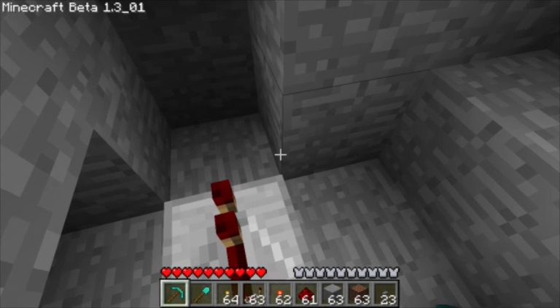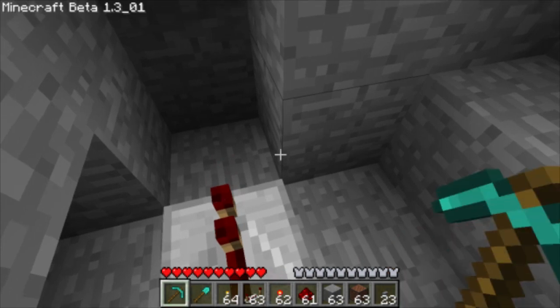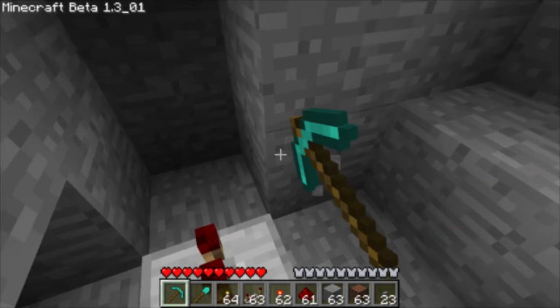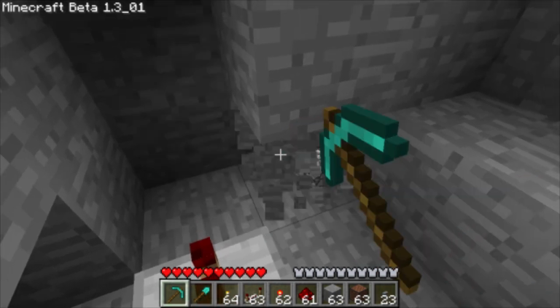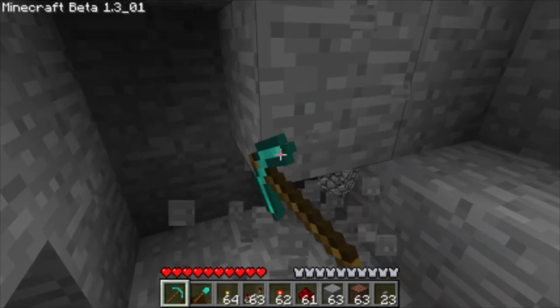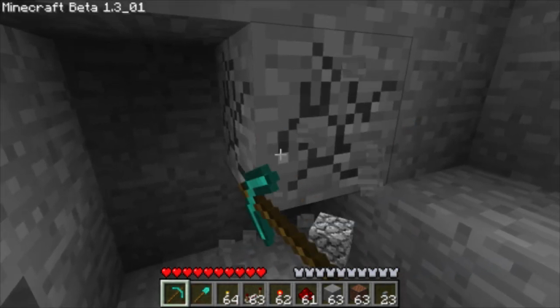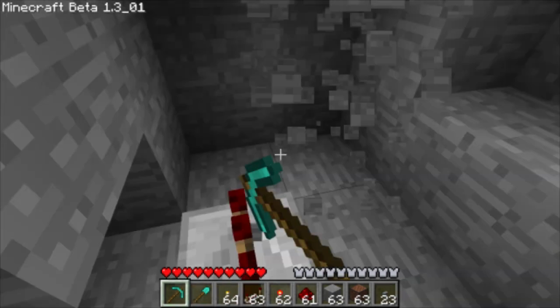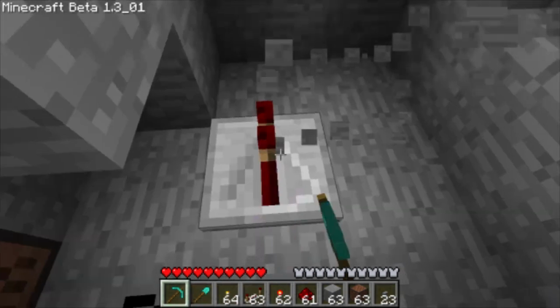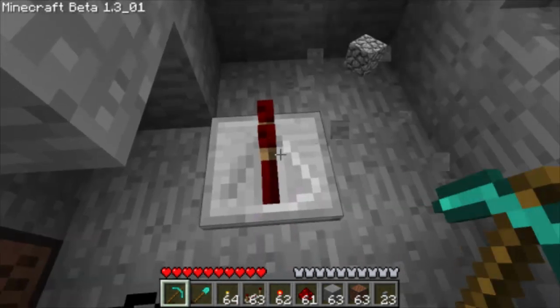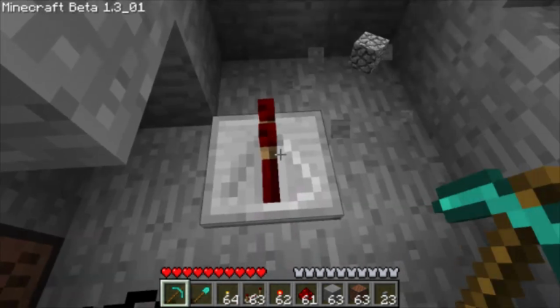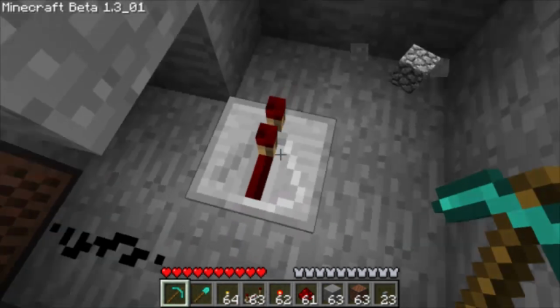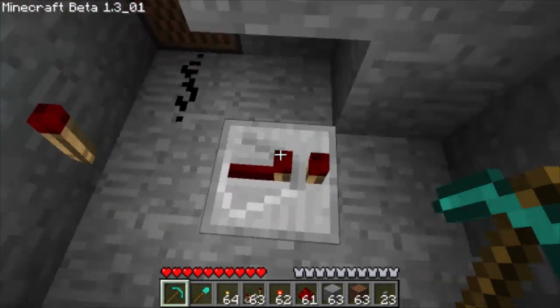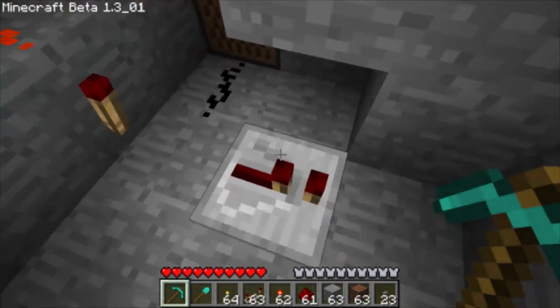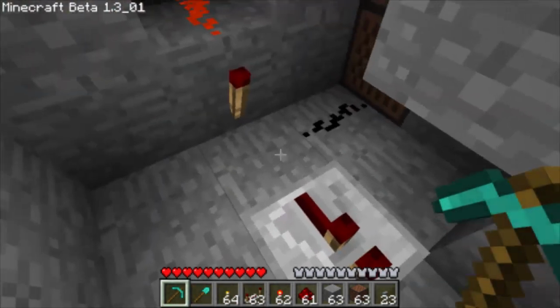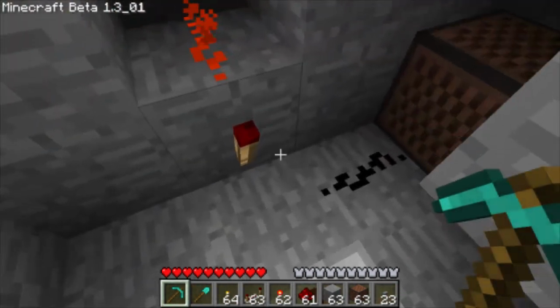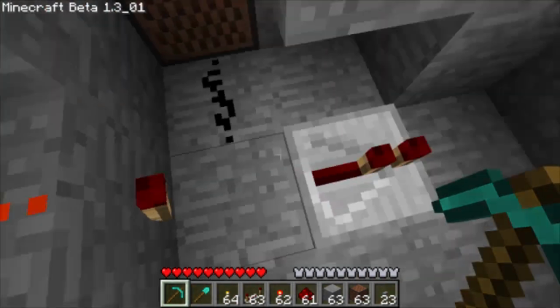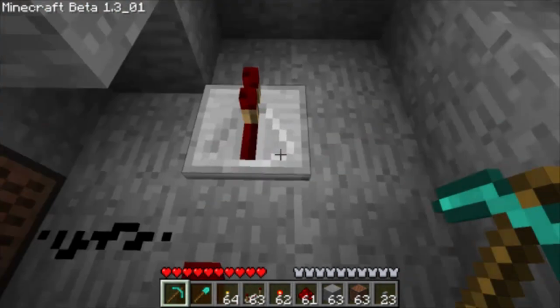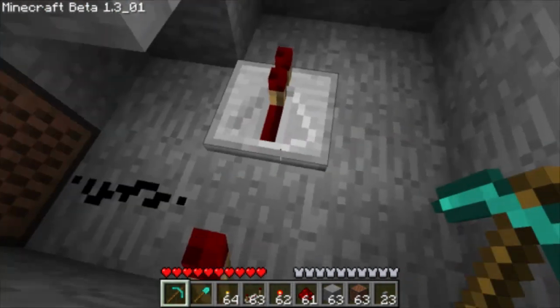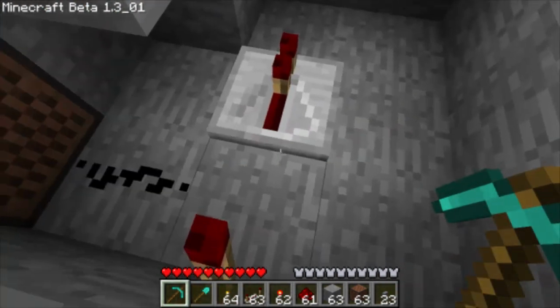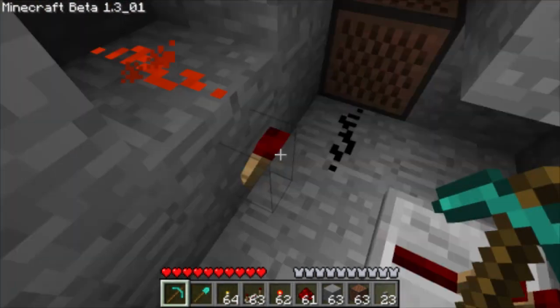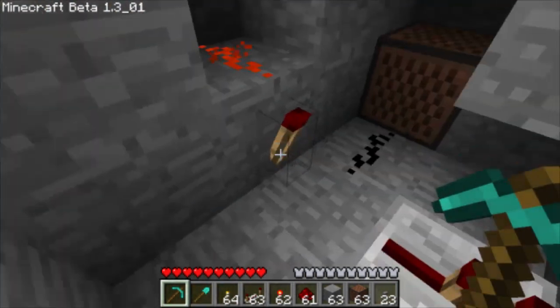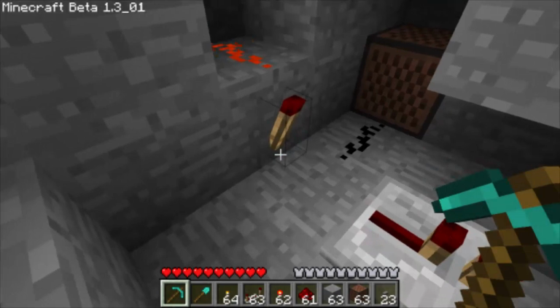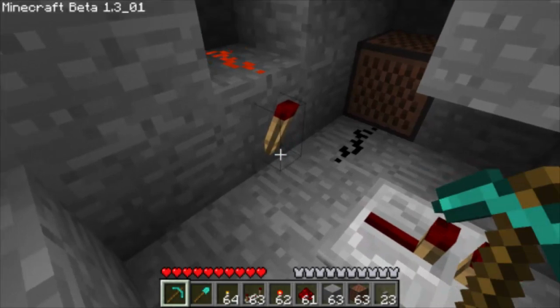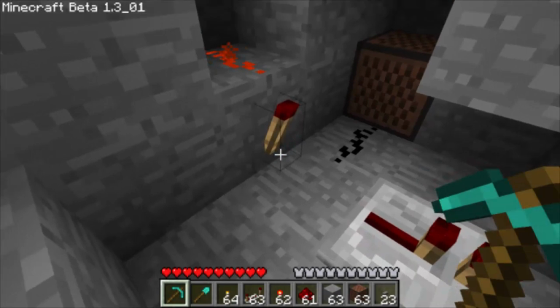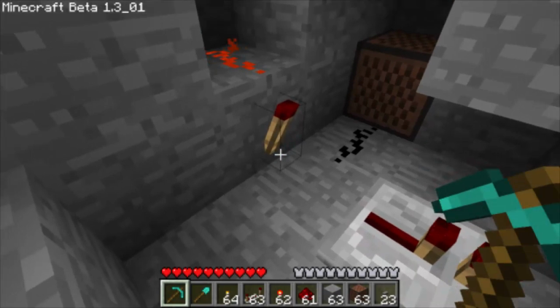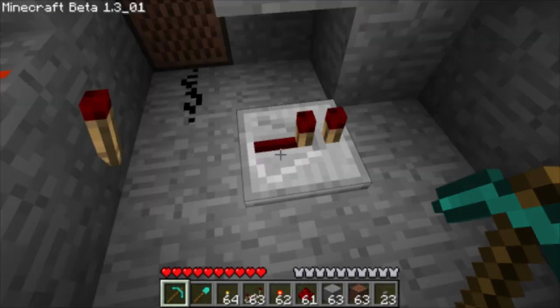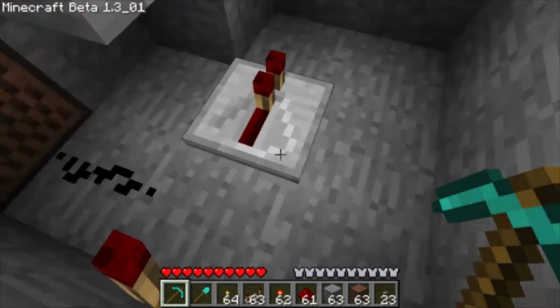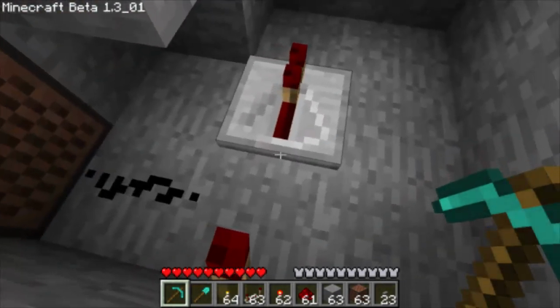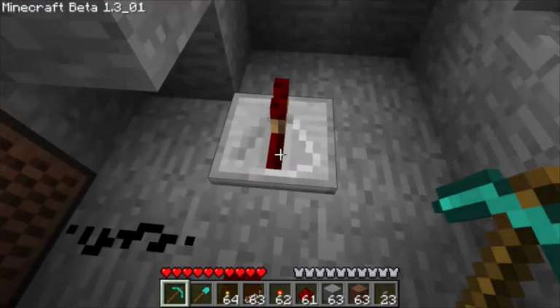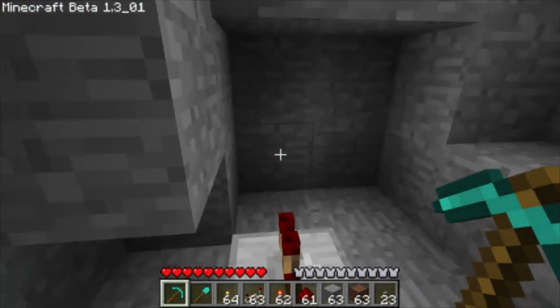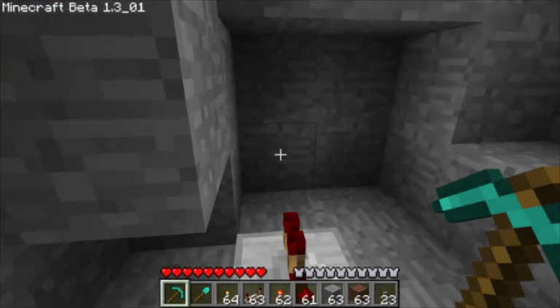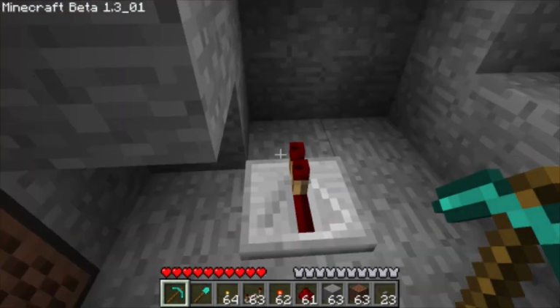Now we can place our repeater down. Make sure the back end of it is touching the torch, so the power will go that way.